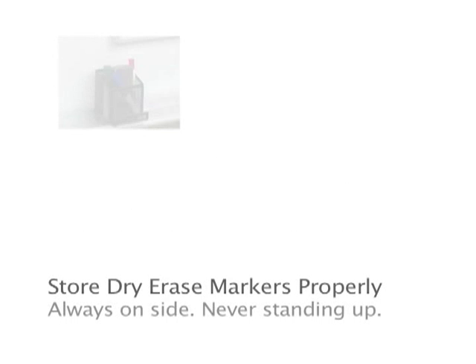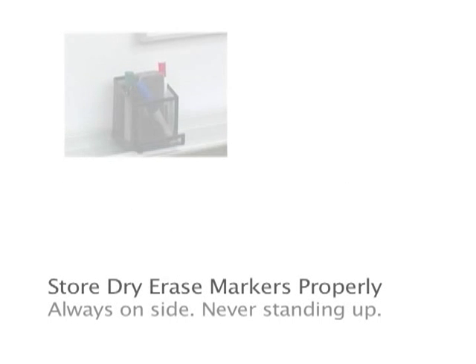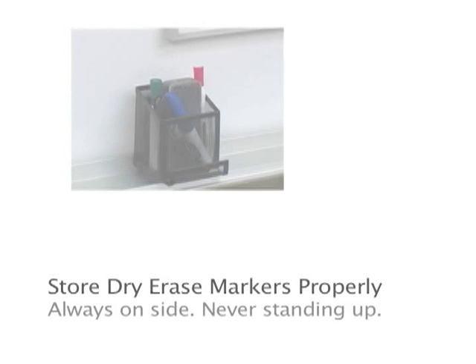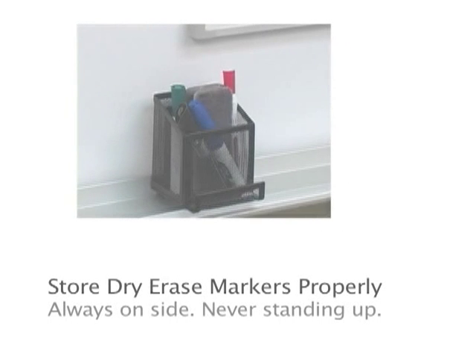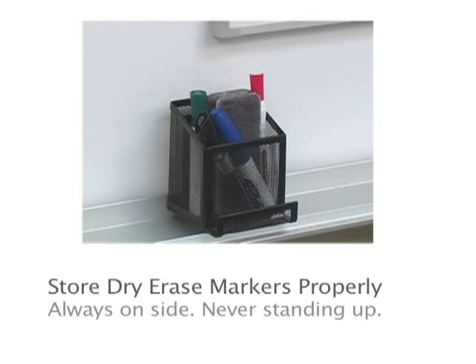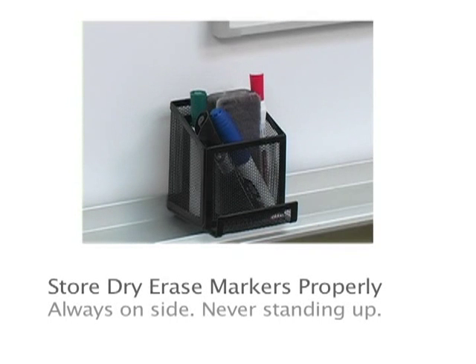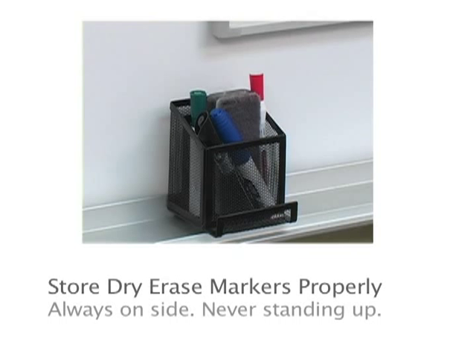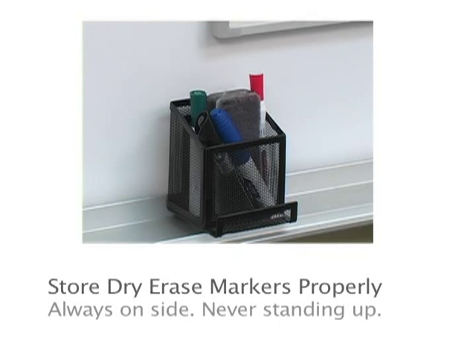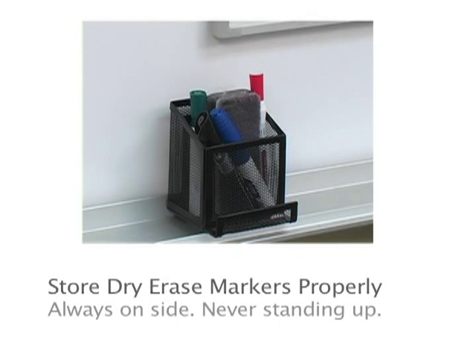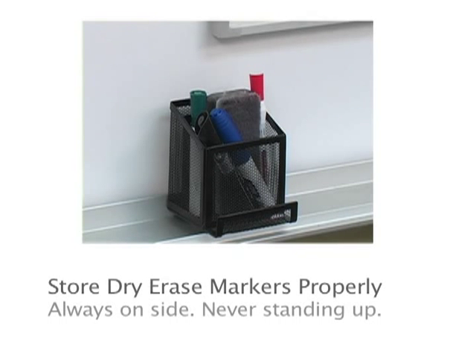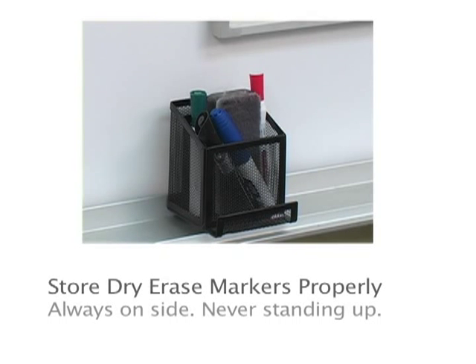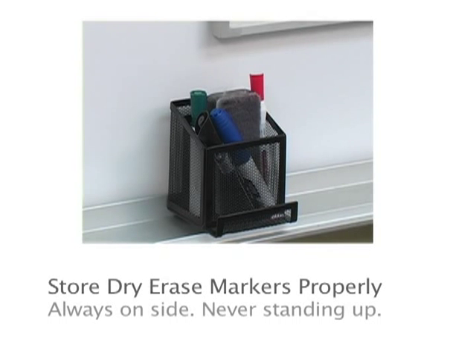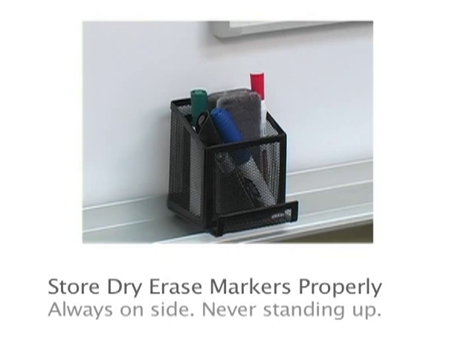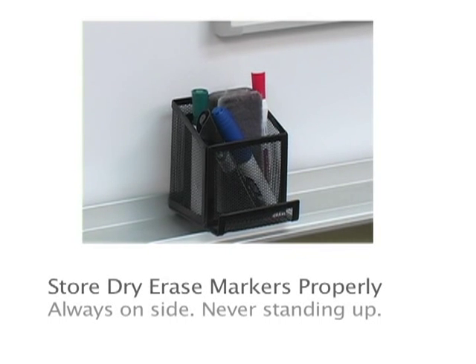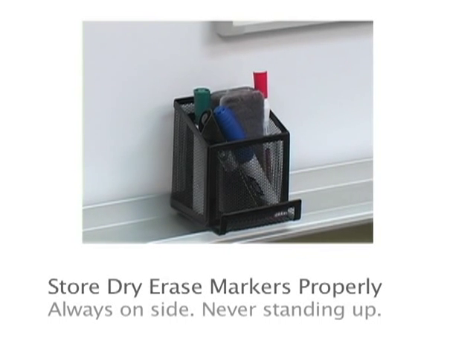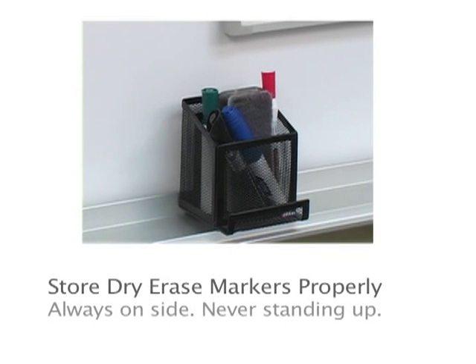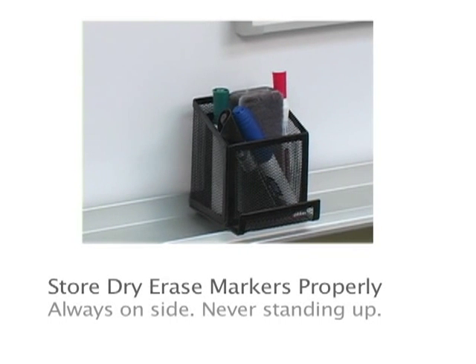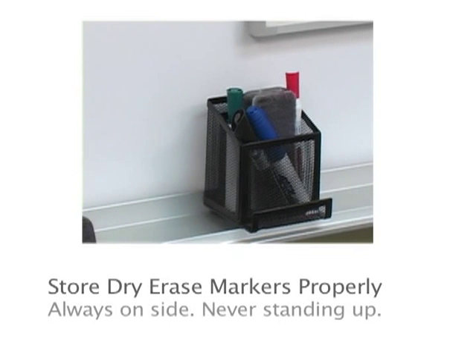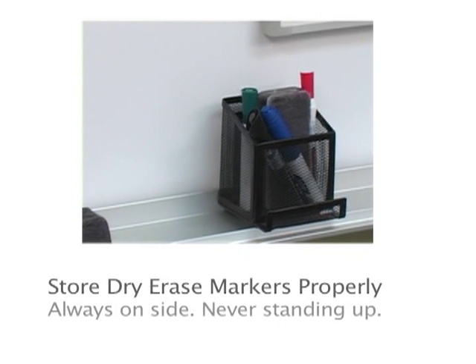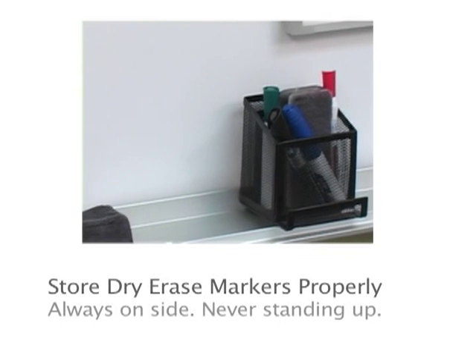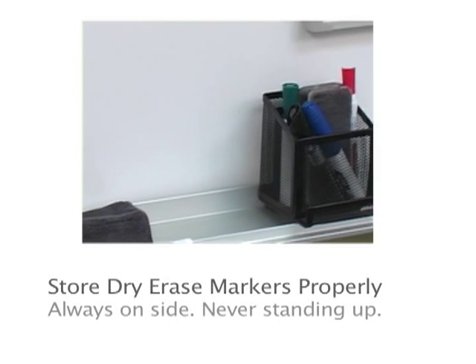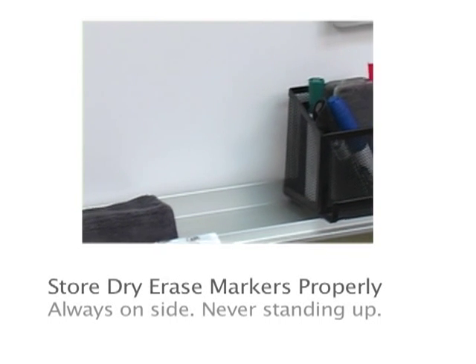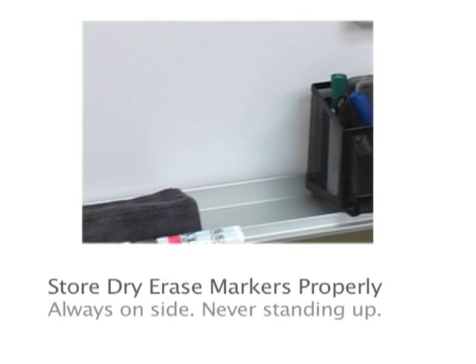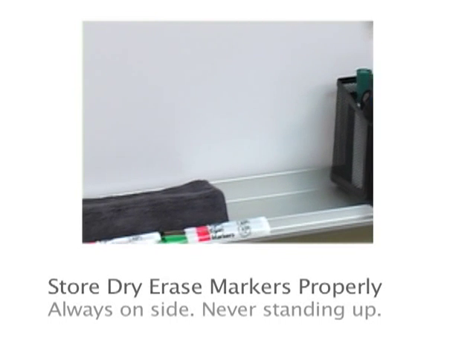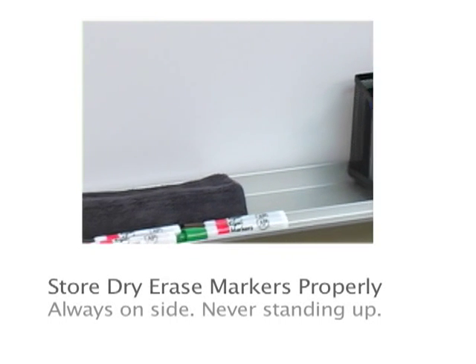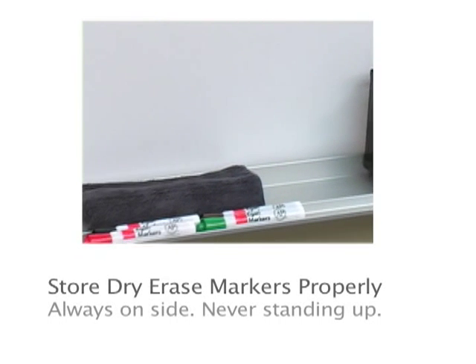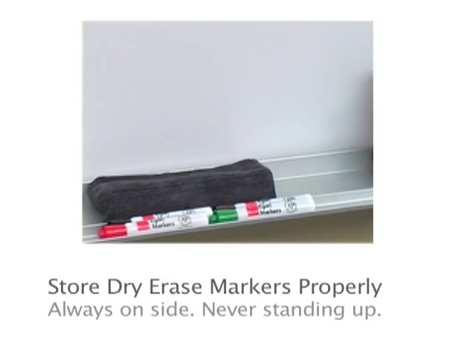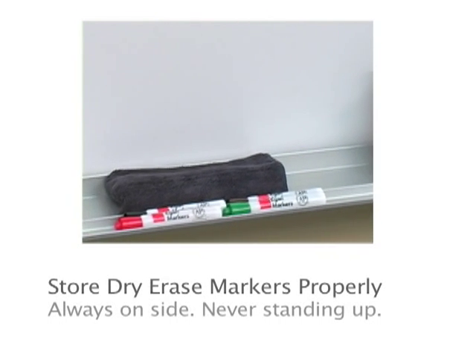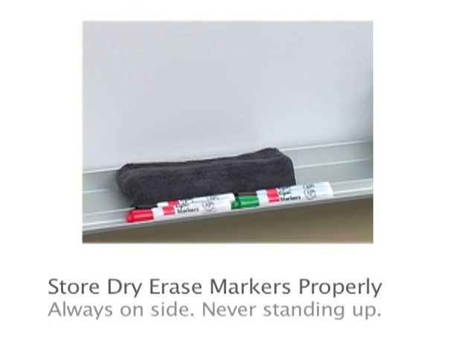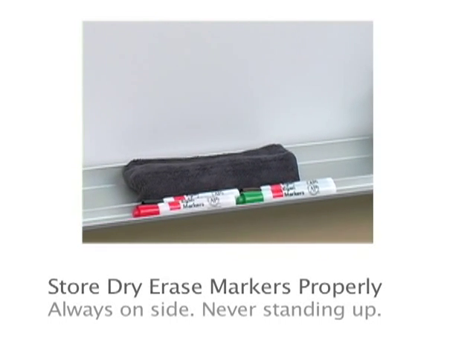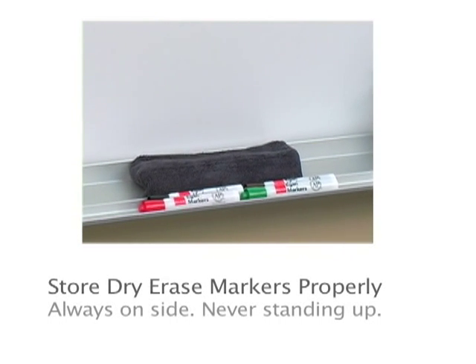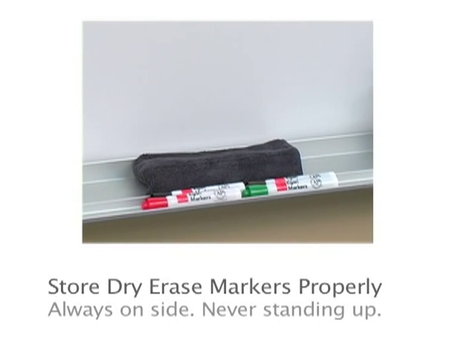Never store your dry erase marker standing up. The solvent will dry out and the pen will not perform properly.